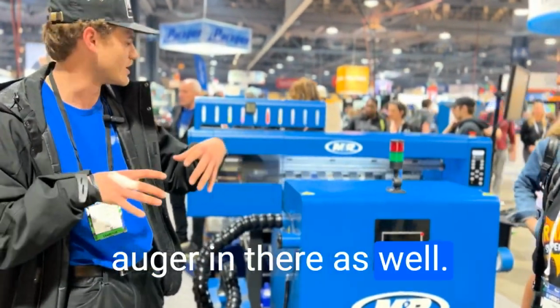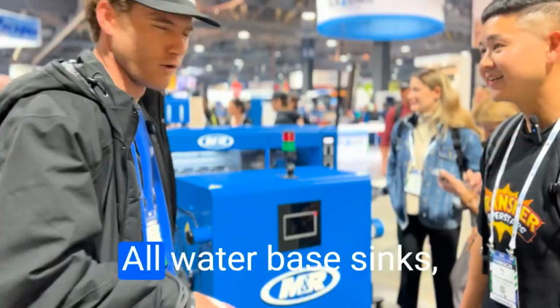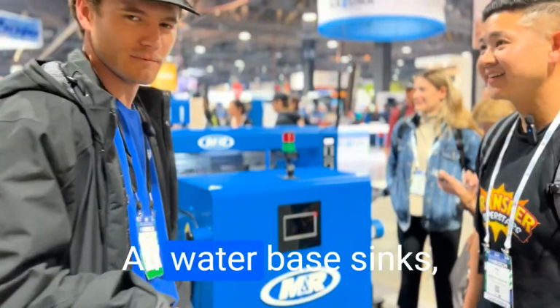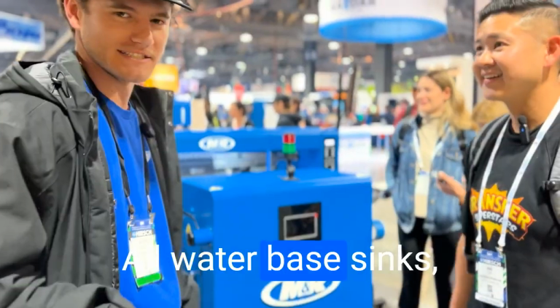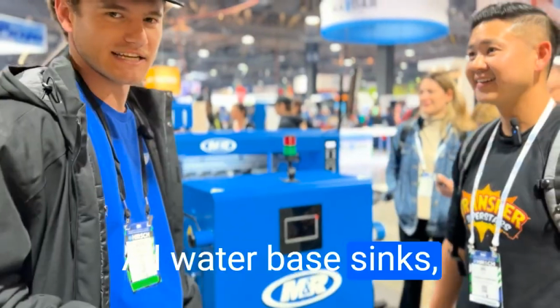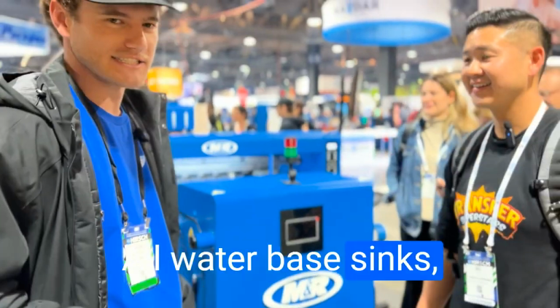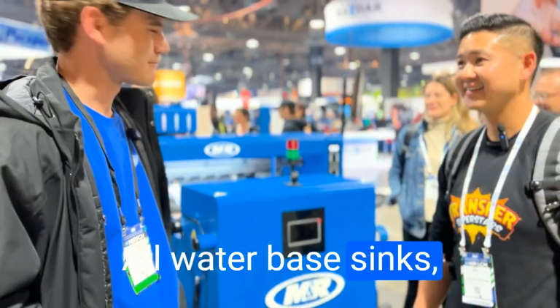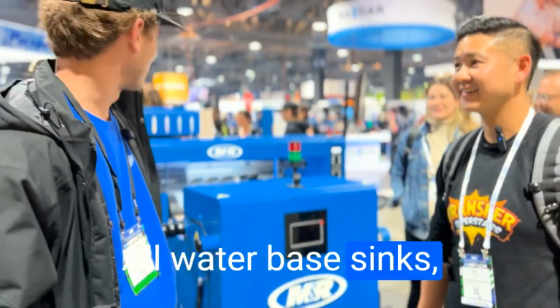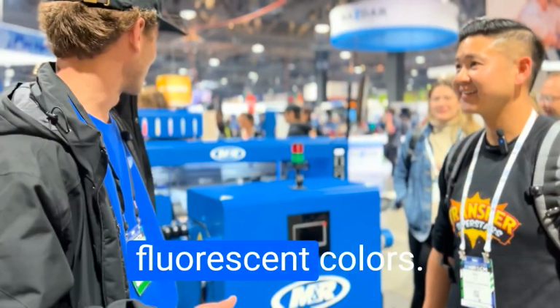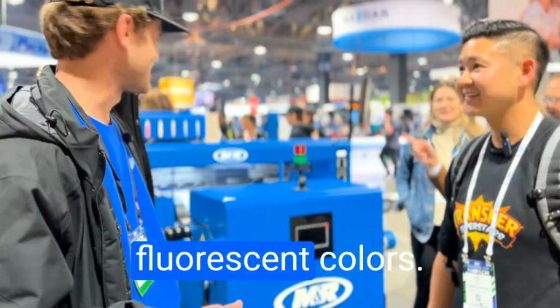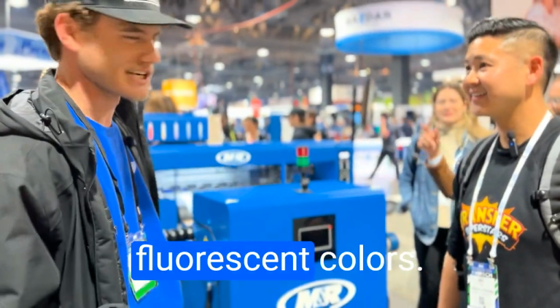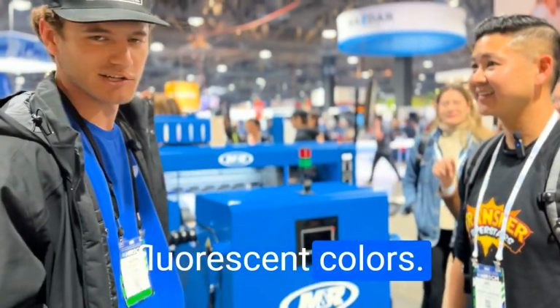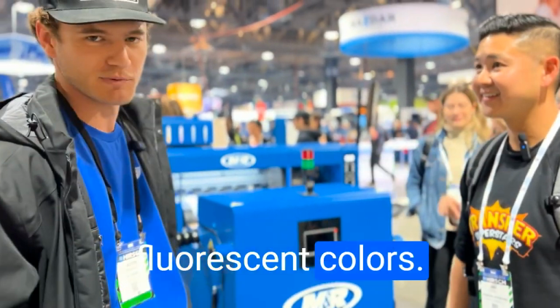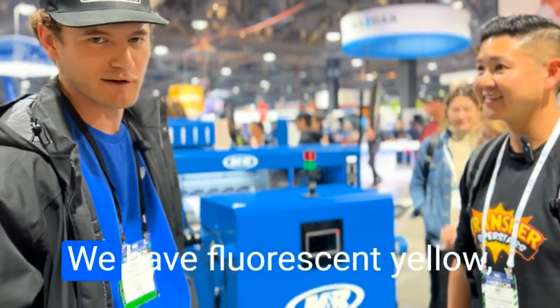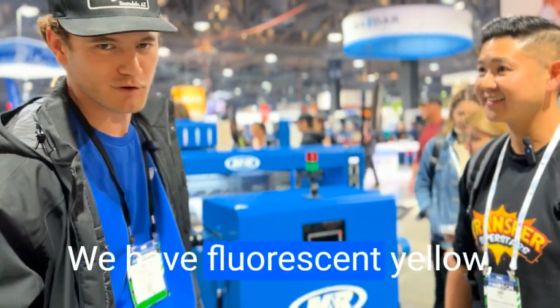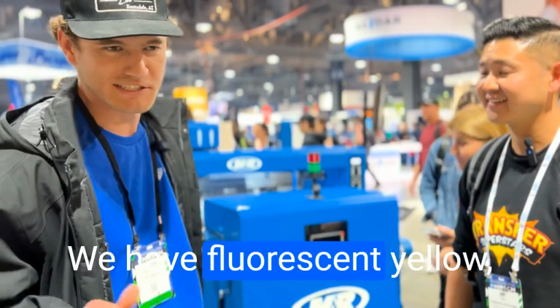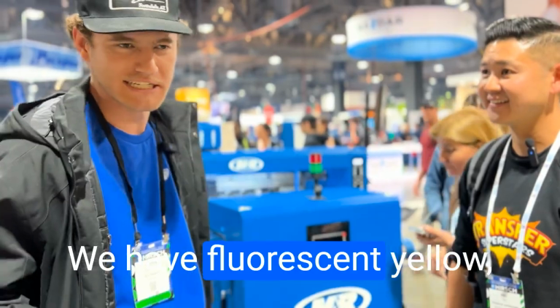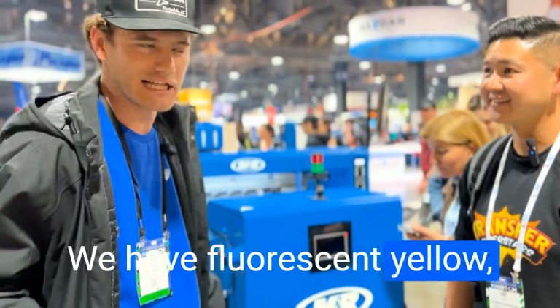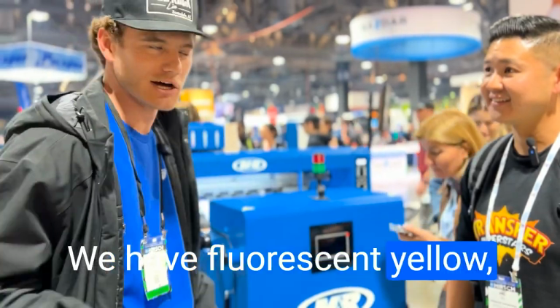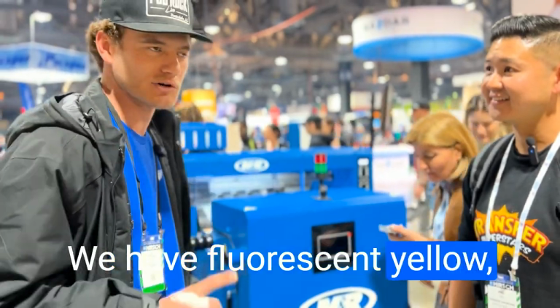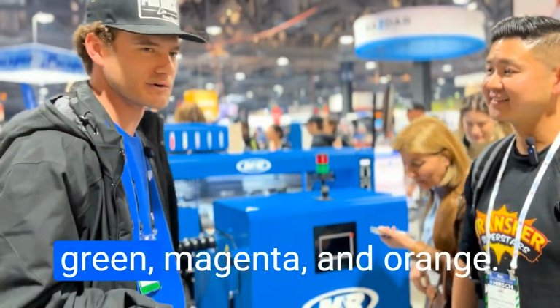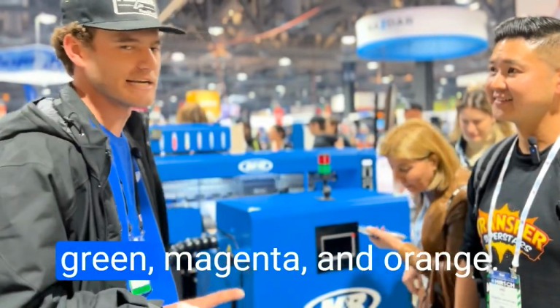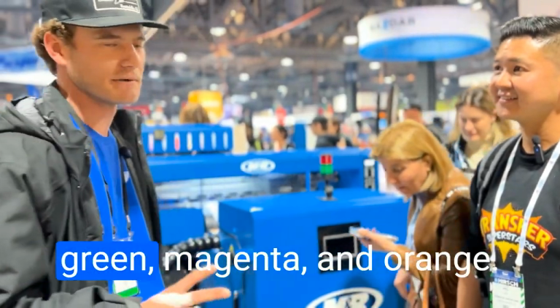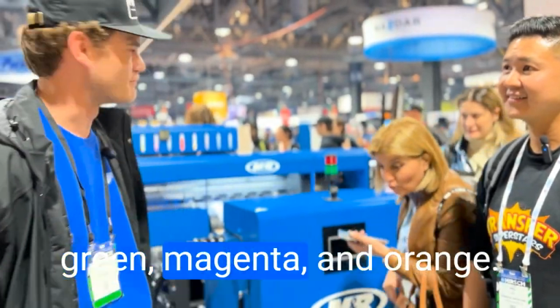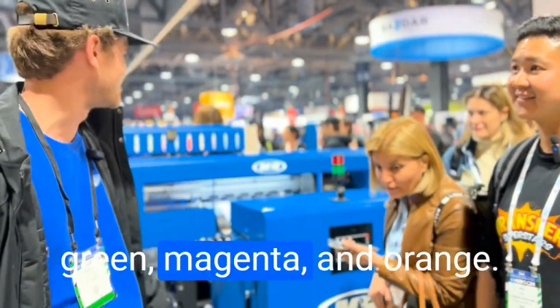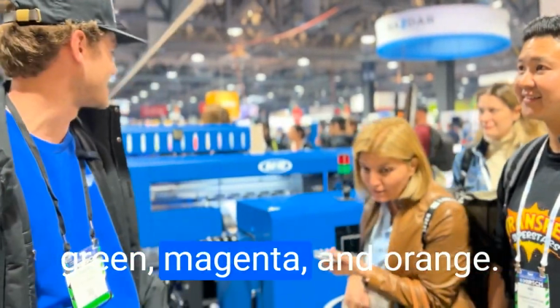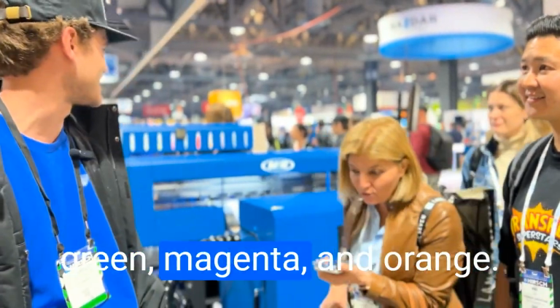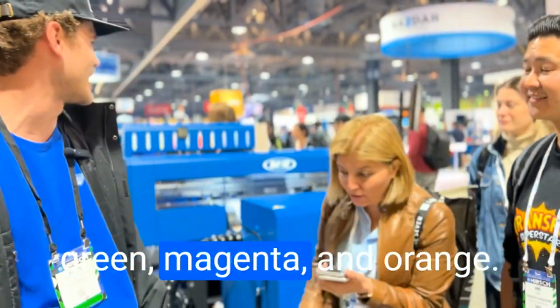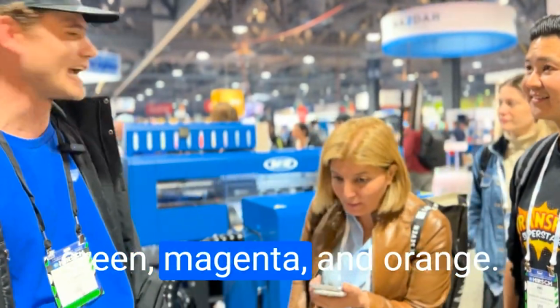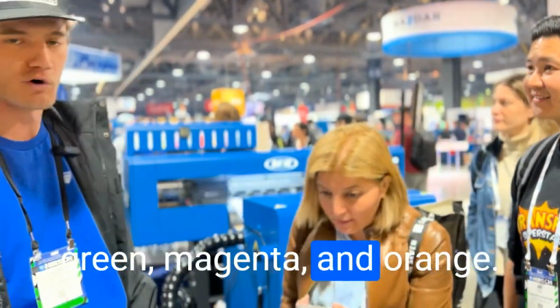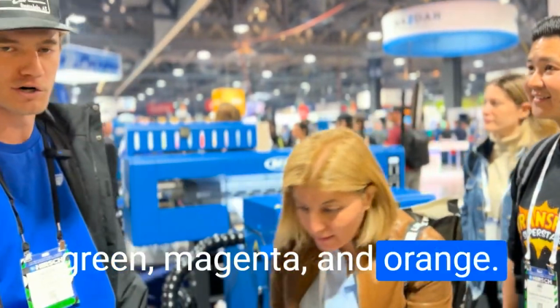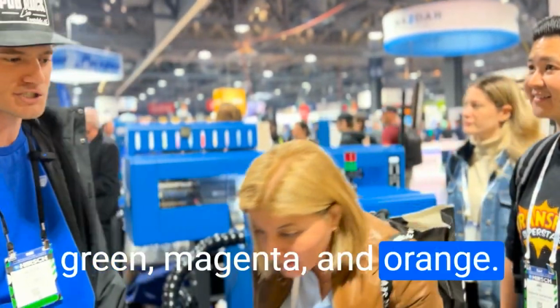All water-based inks. For us, the colors — we have fluorescent yellow, green, magenta, and orange.